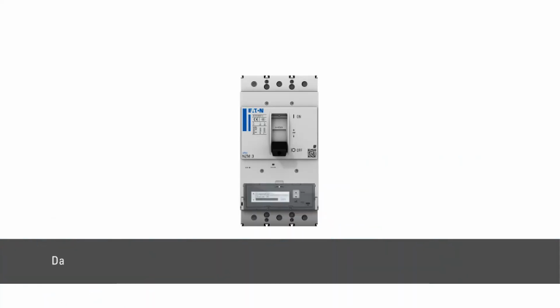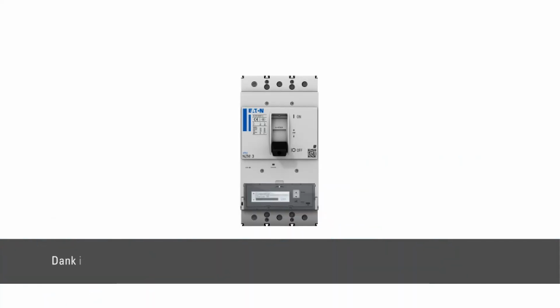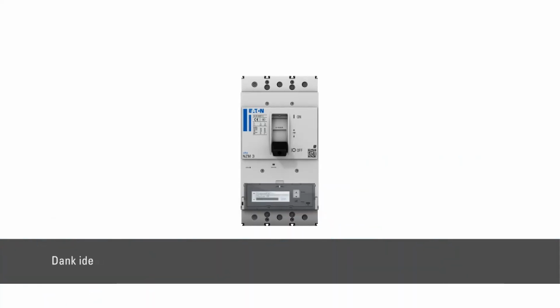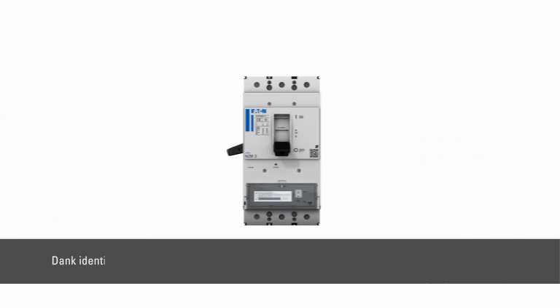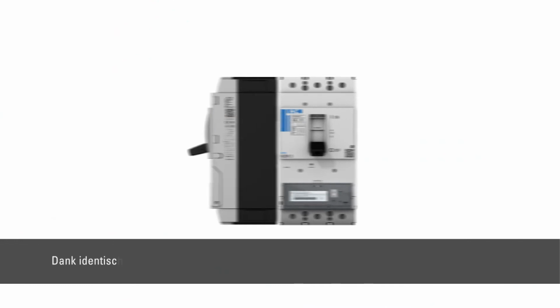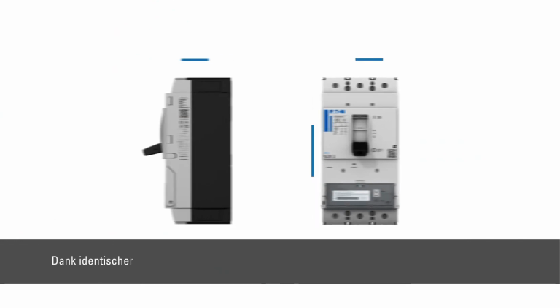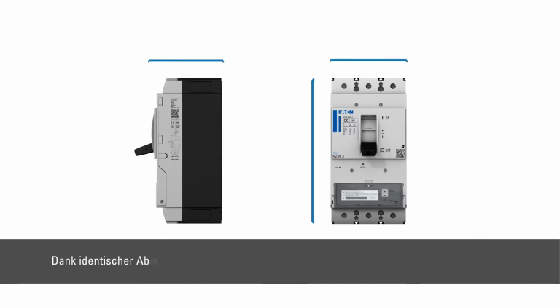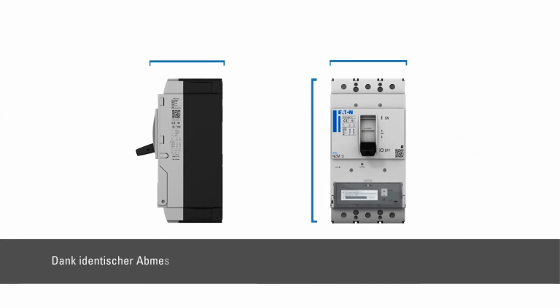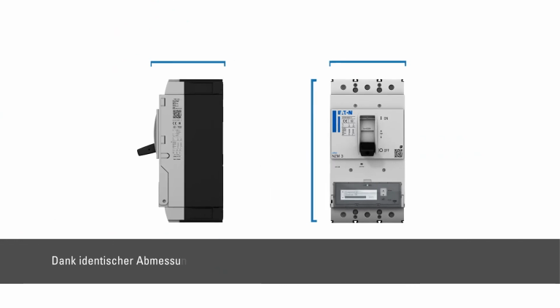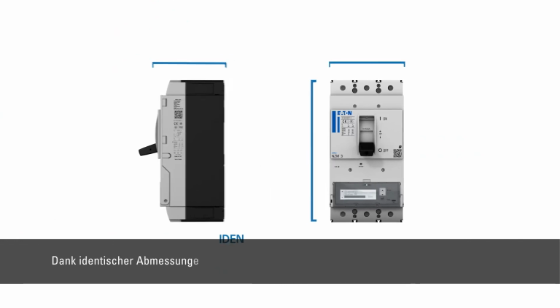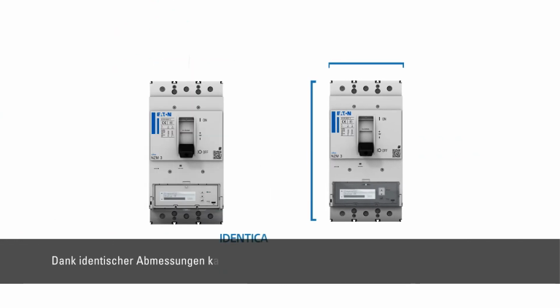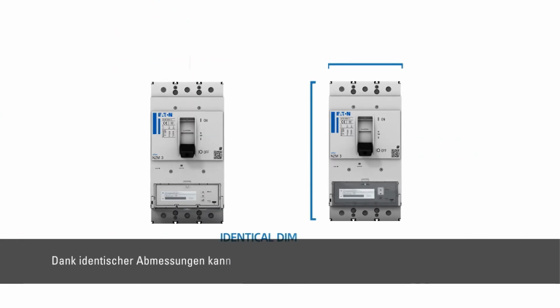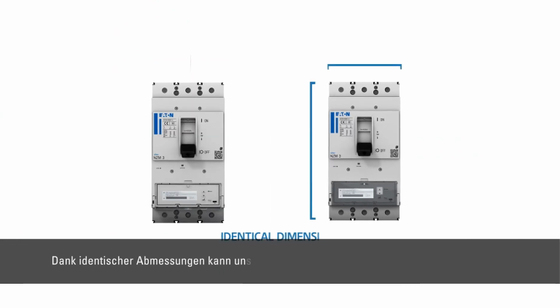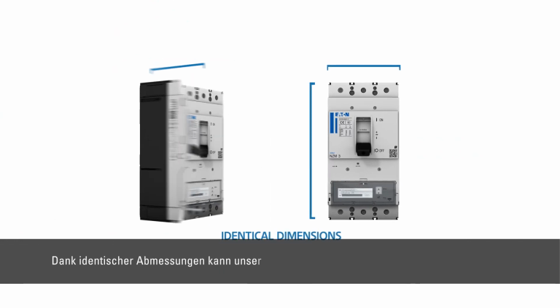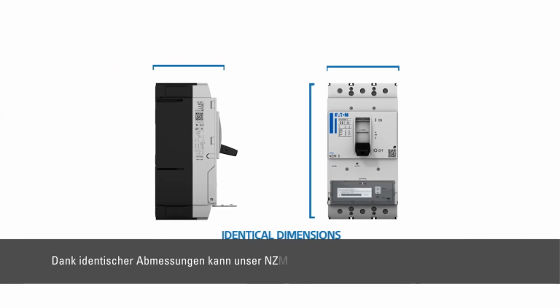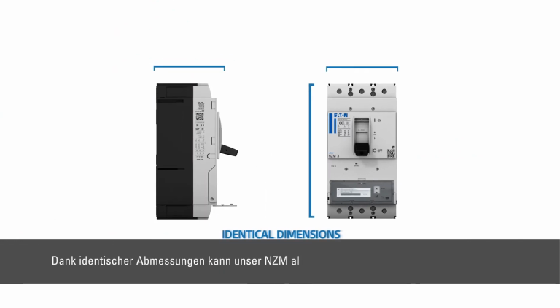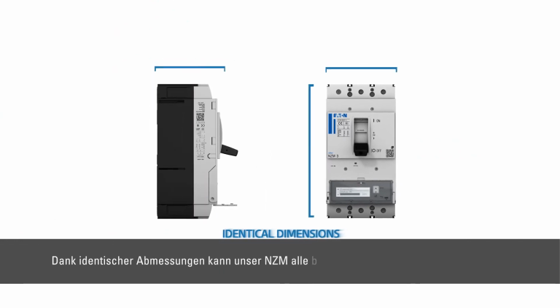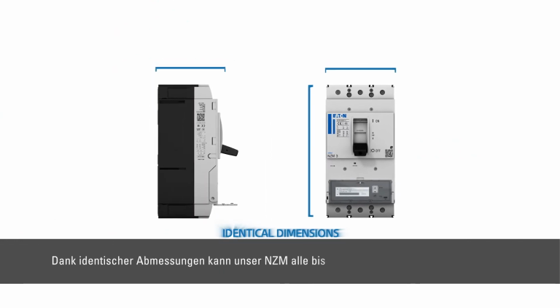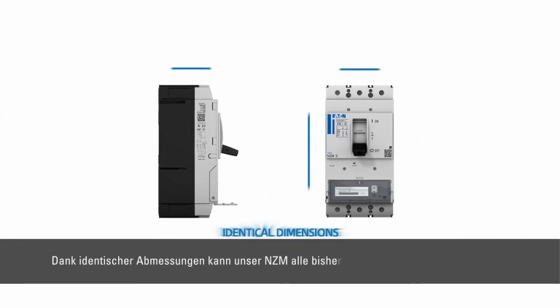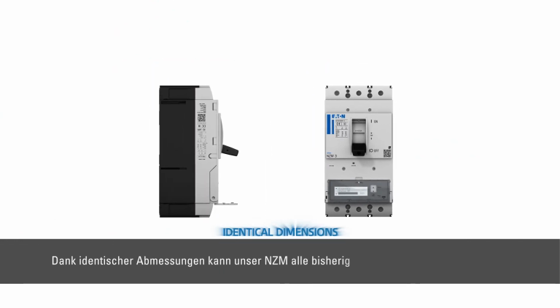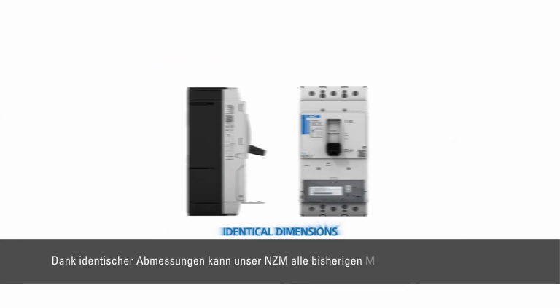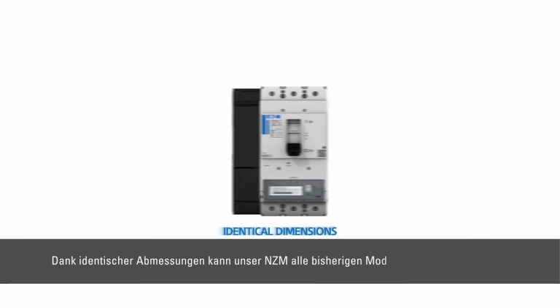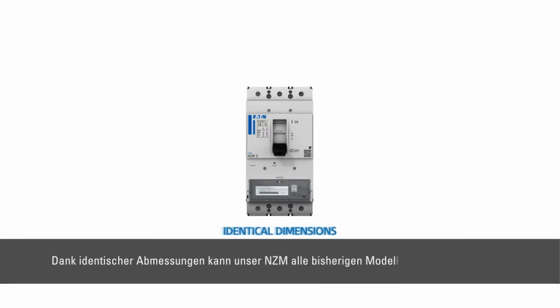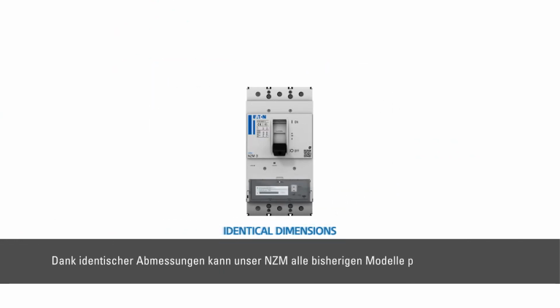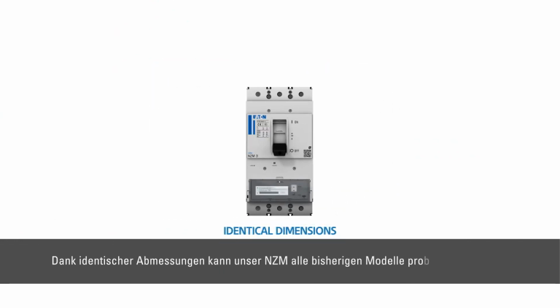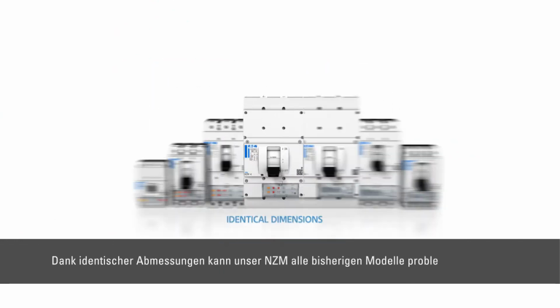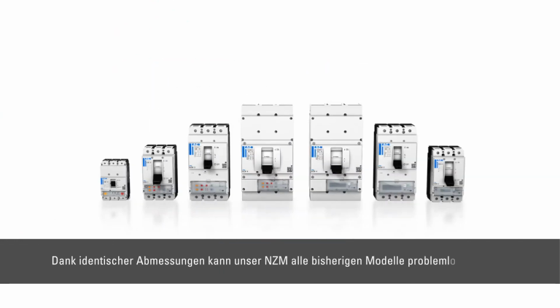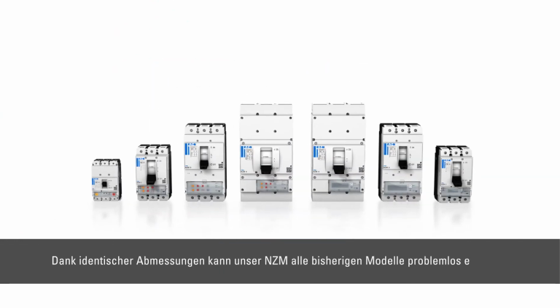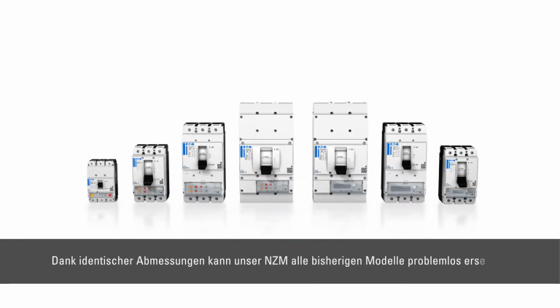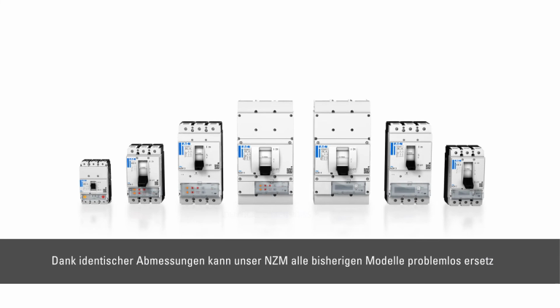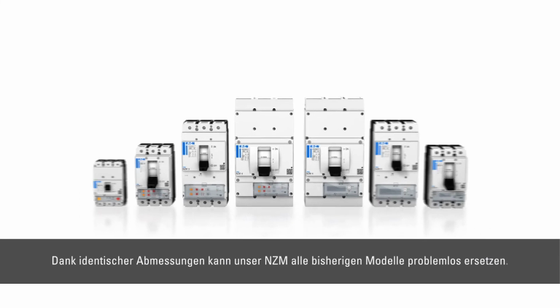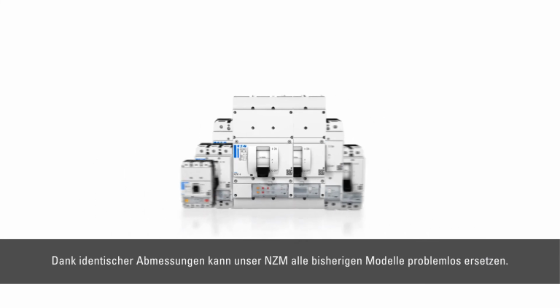Thanks to identical dimensions, our NZM can easily replace all previous models.